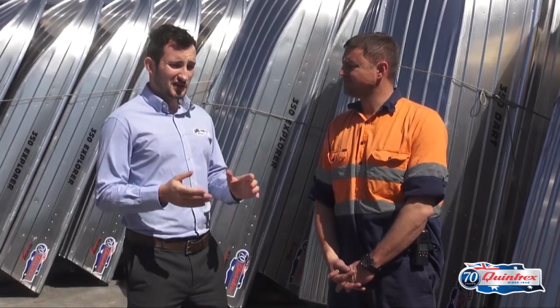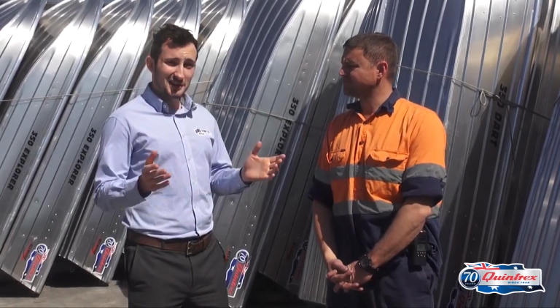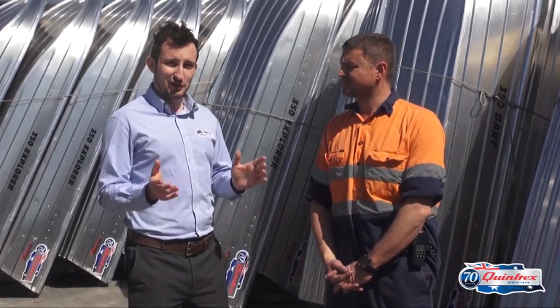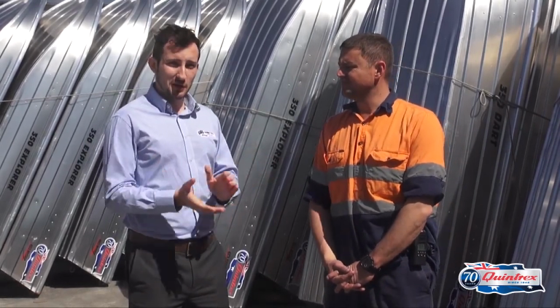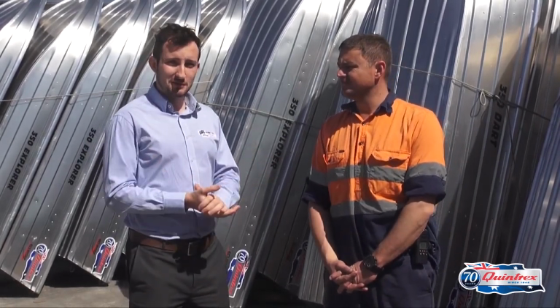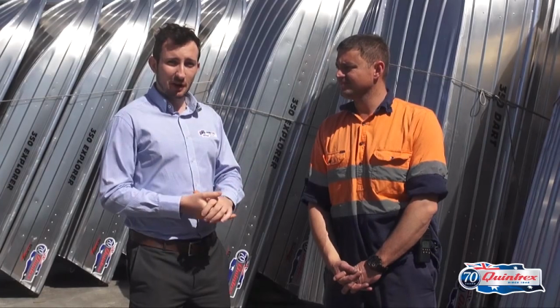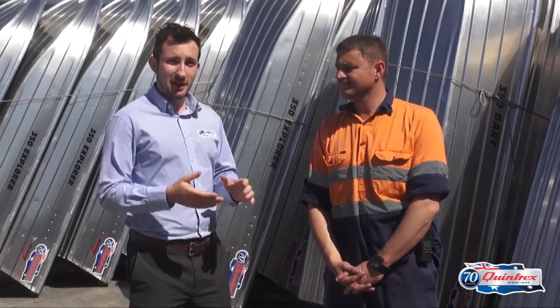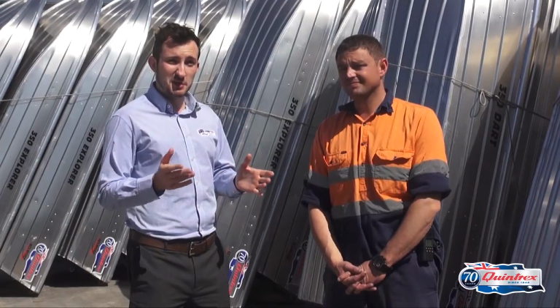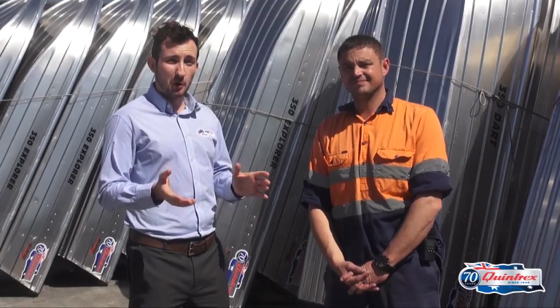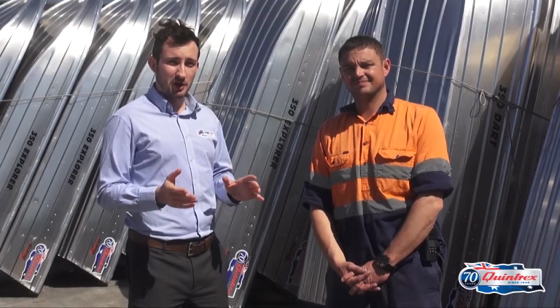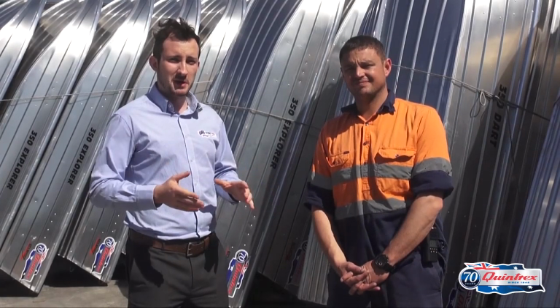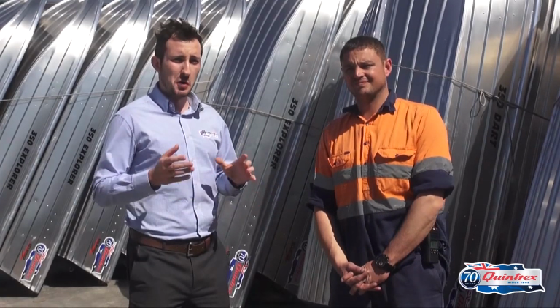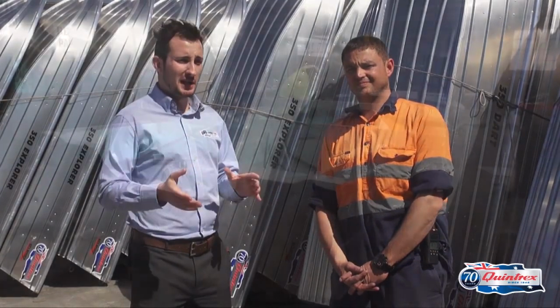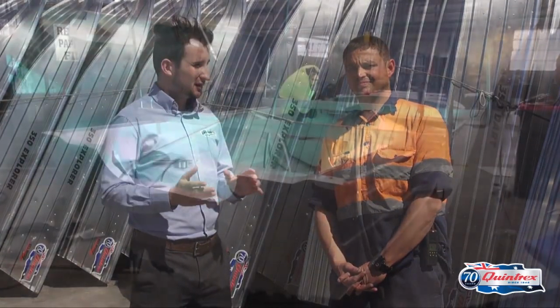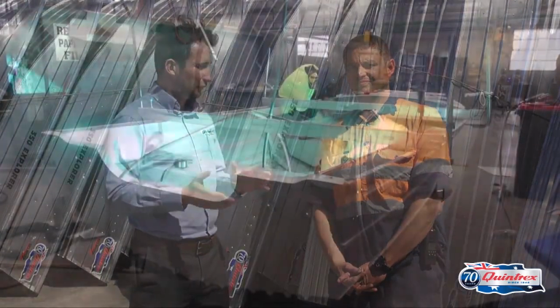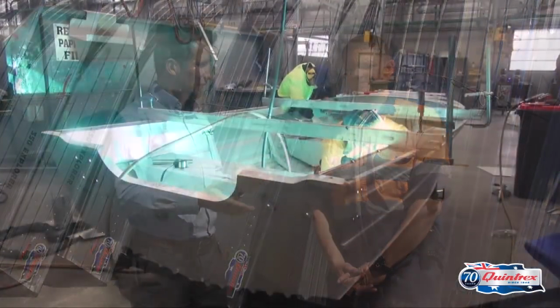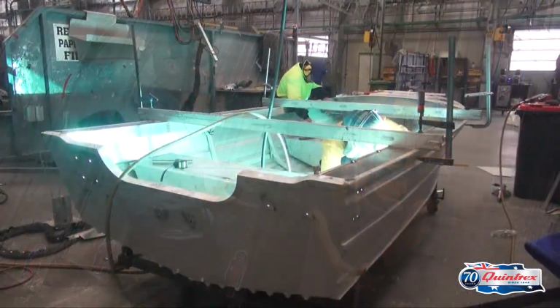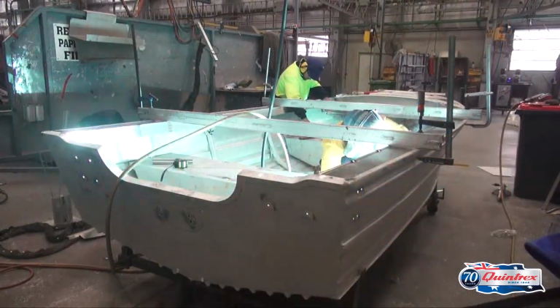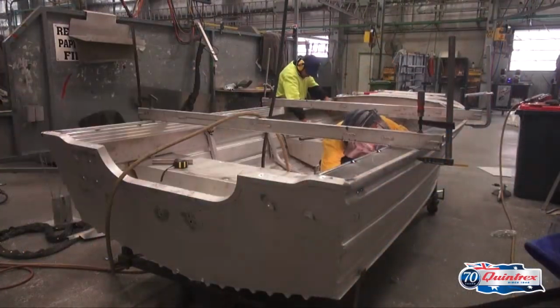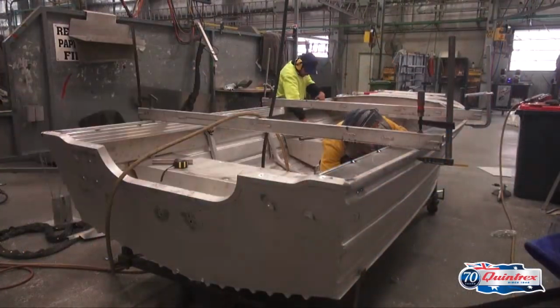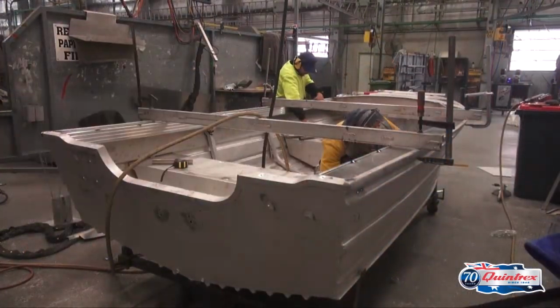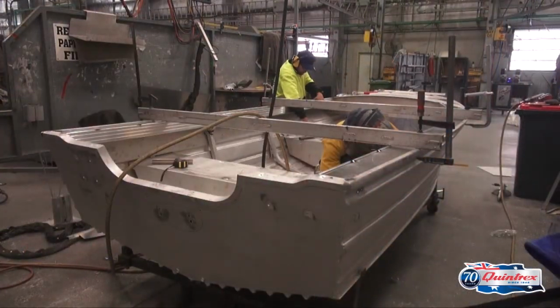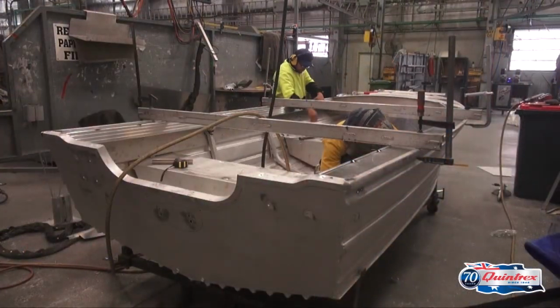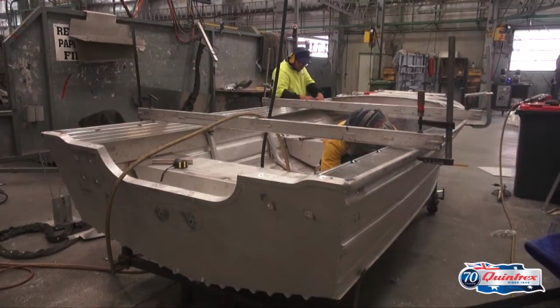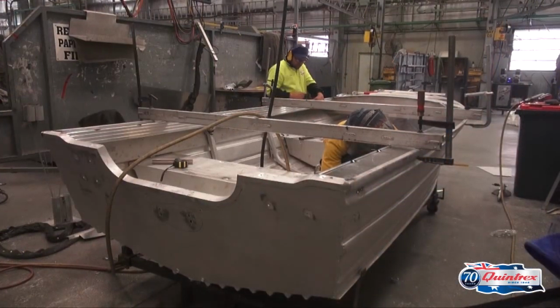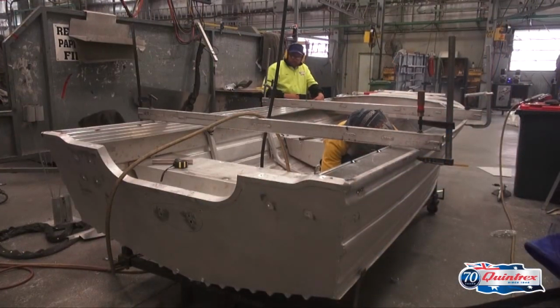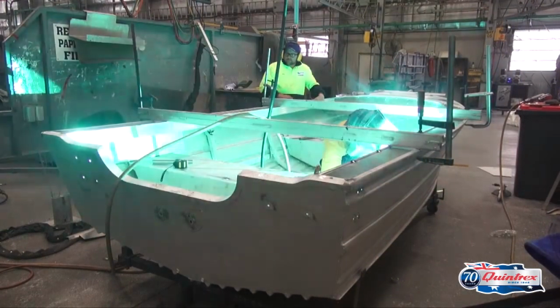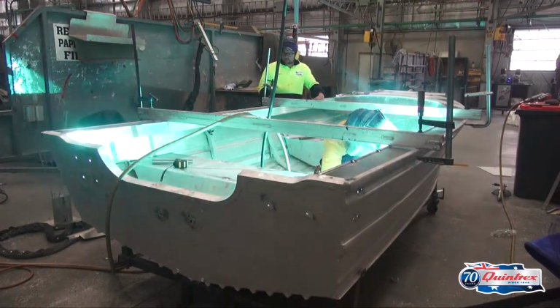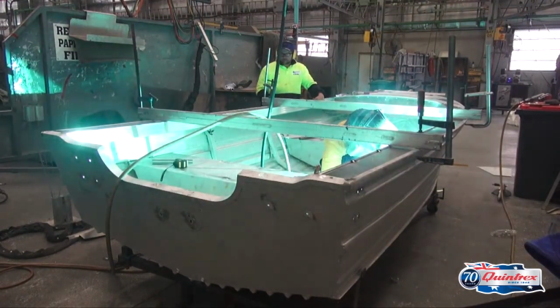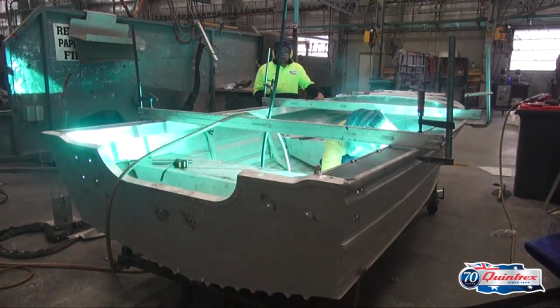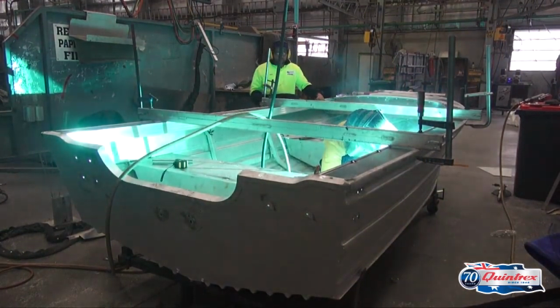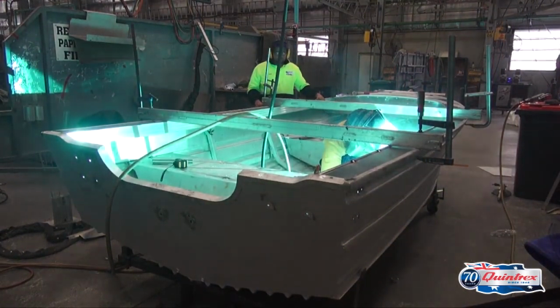Fantastic, so it sounds like this boat is going to be a really tough little boat. Oh yeah, it's going to be a very tough boat. Fantastic.